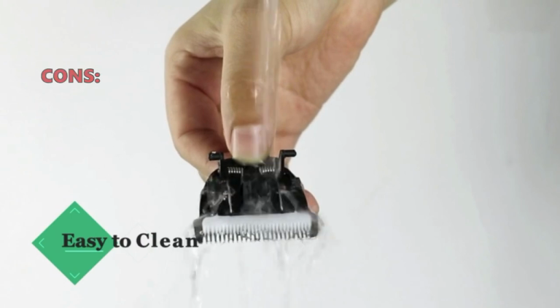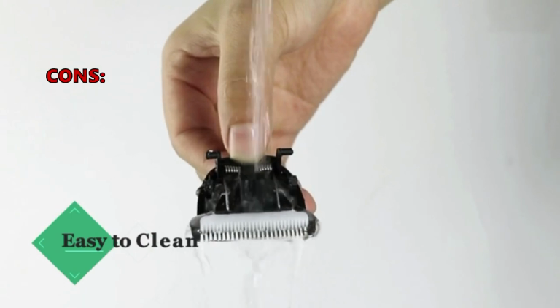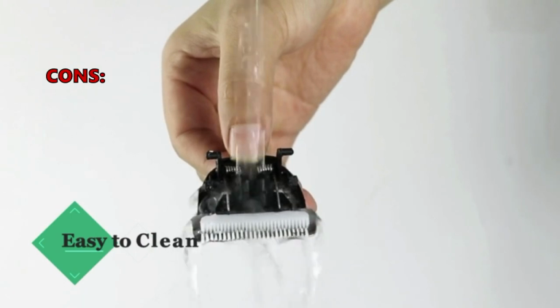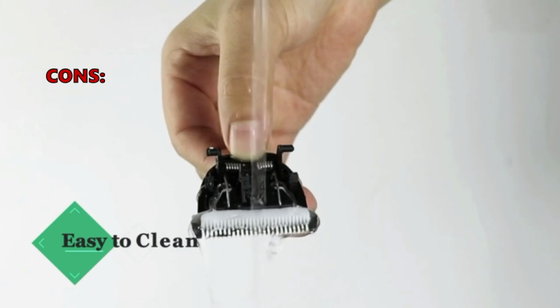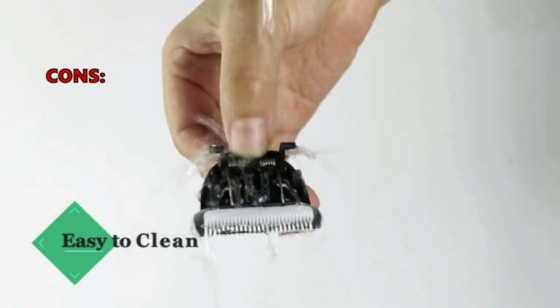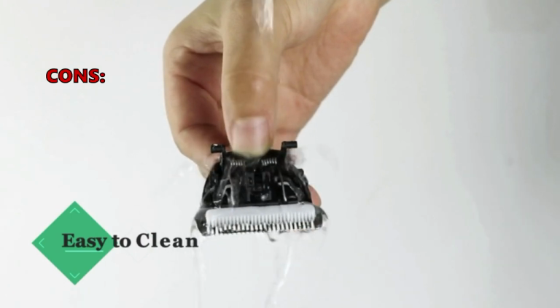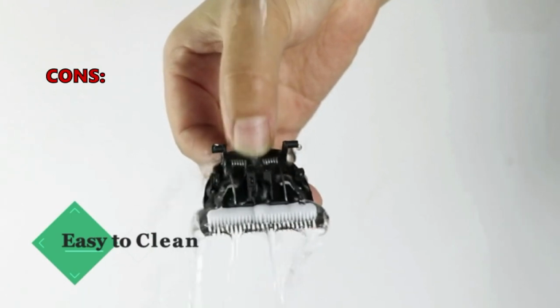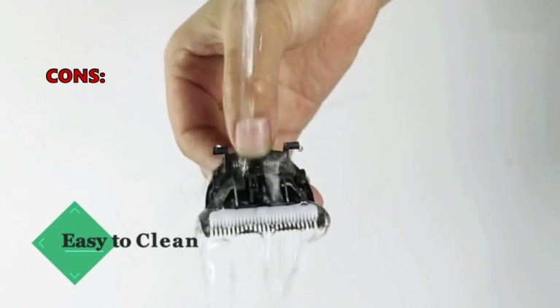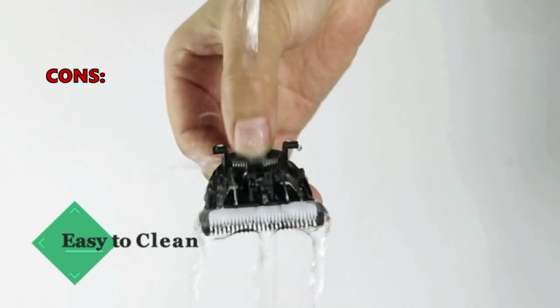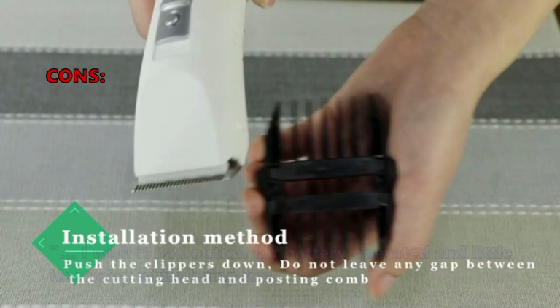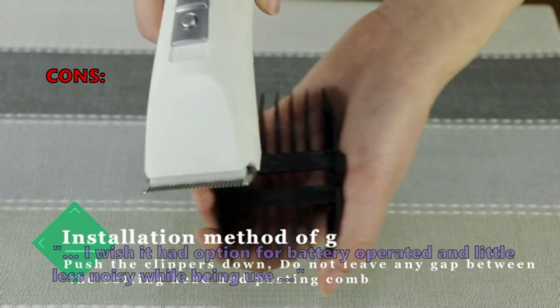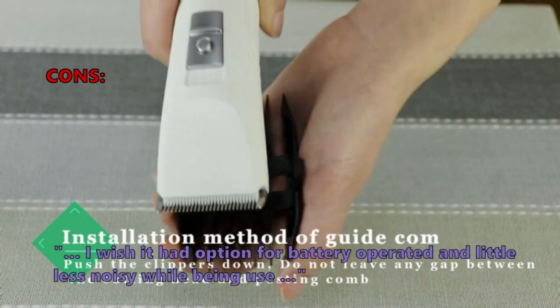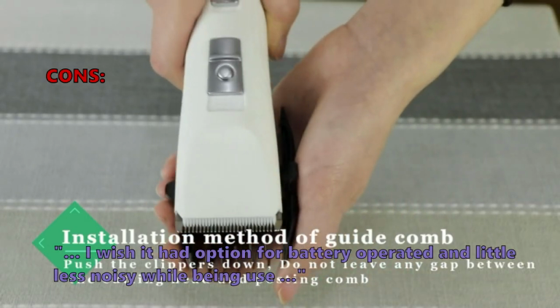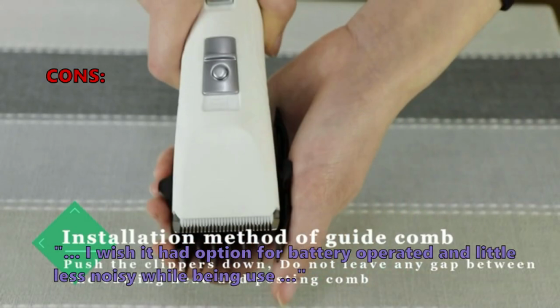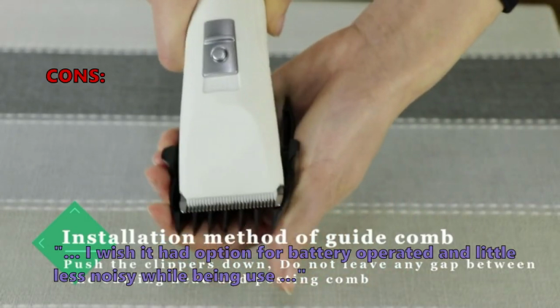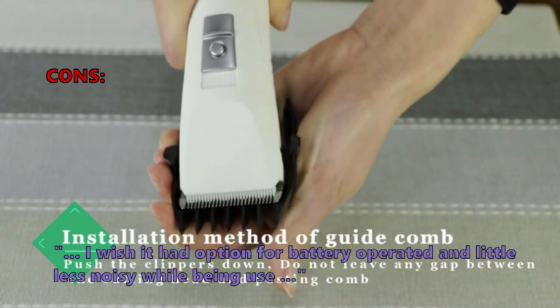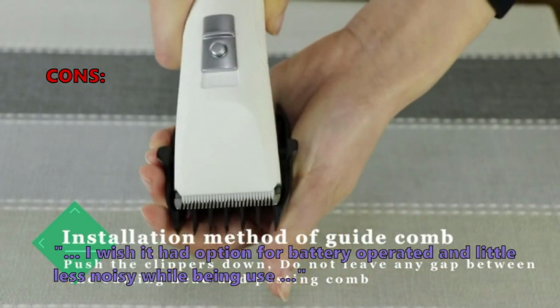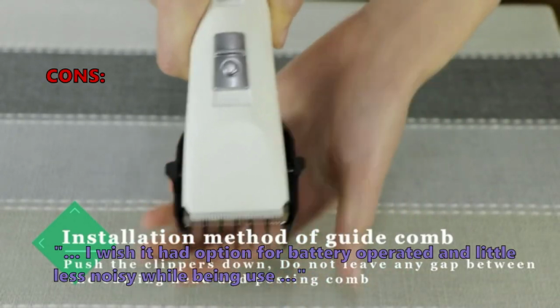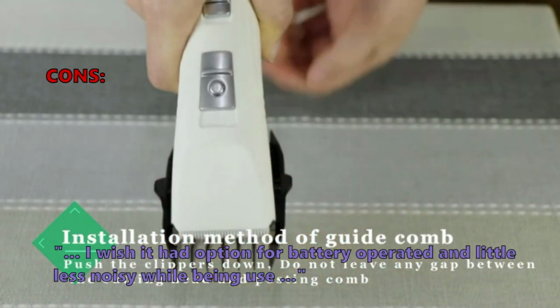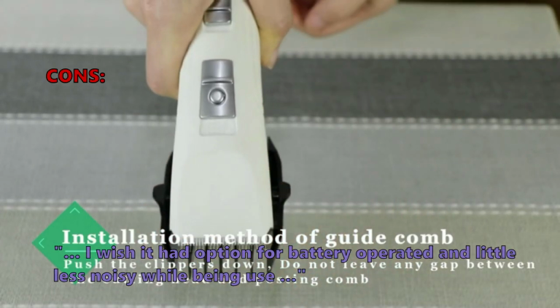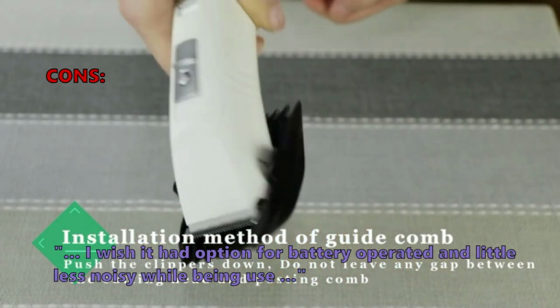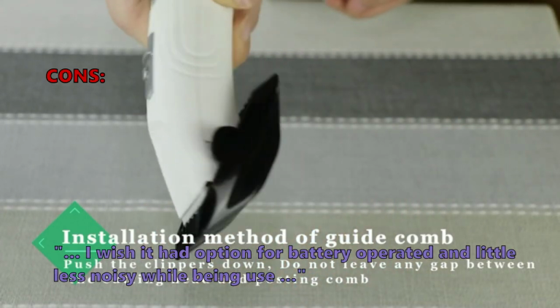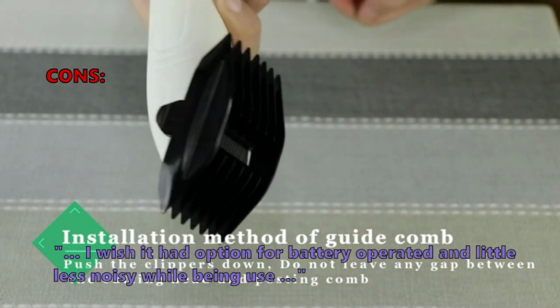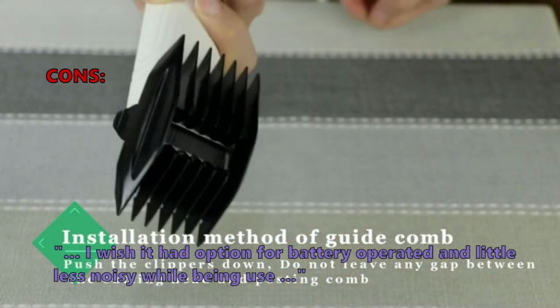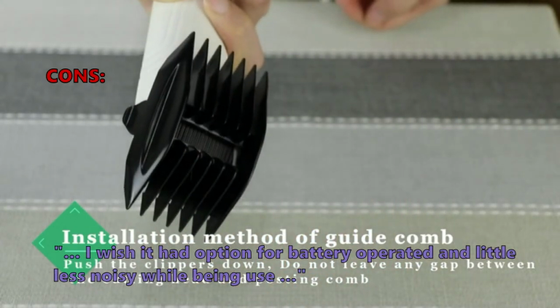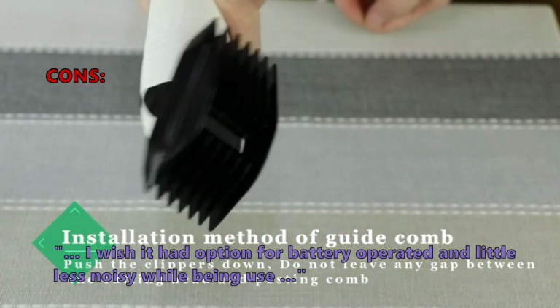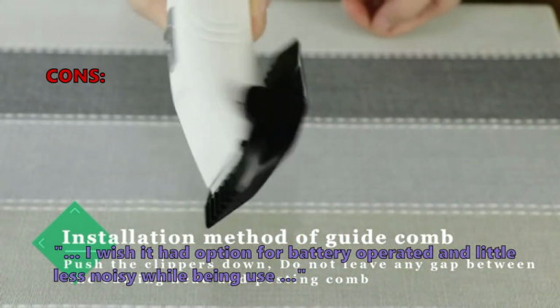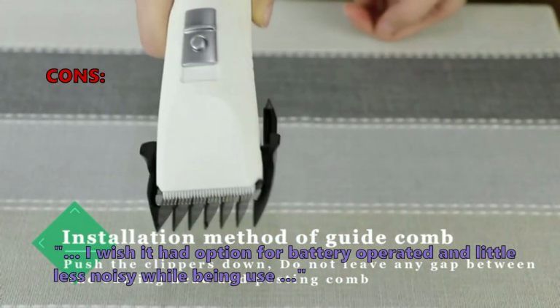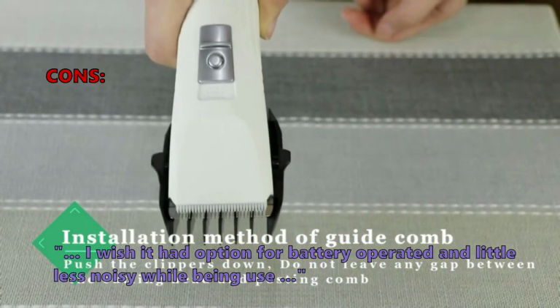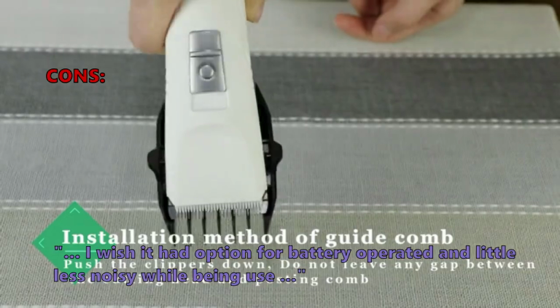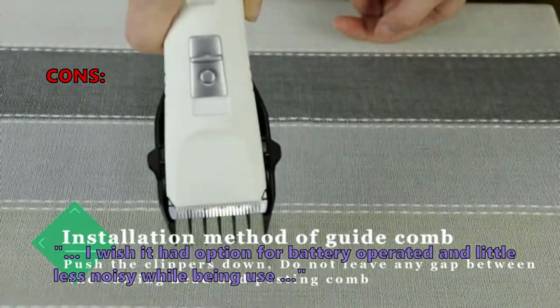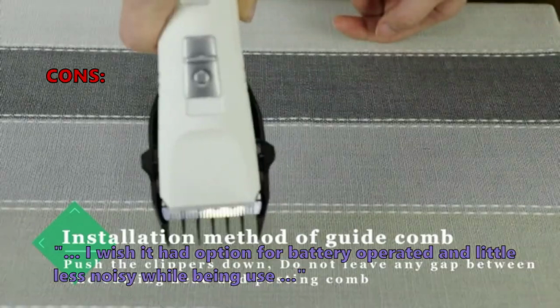And what a few of them don't like: I wish it had an option for battery operation, and was a little less noisy while being used.